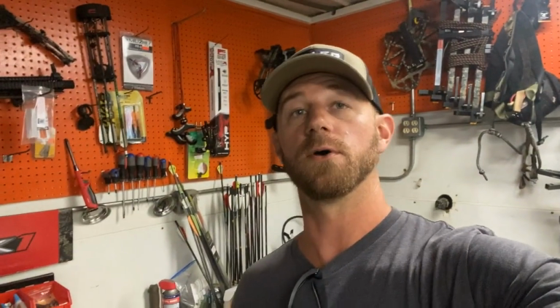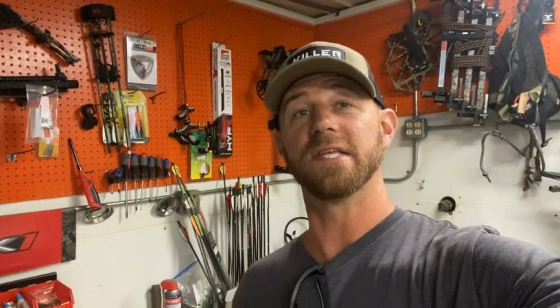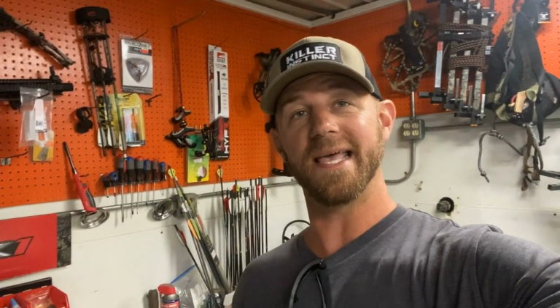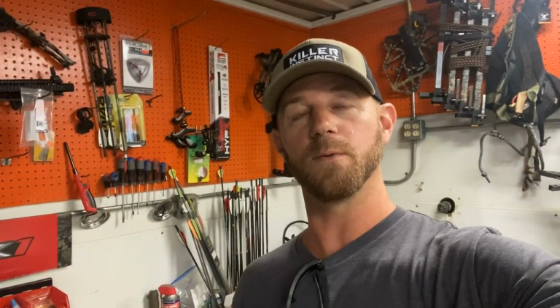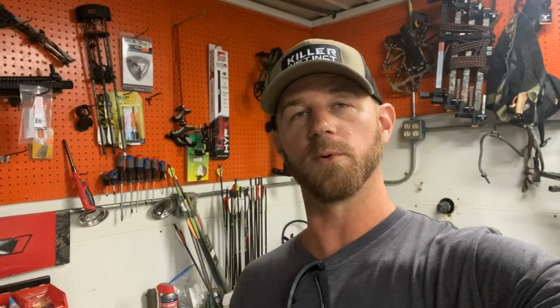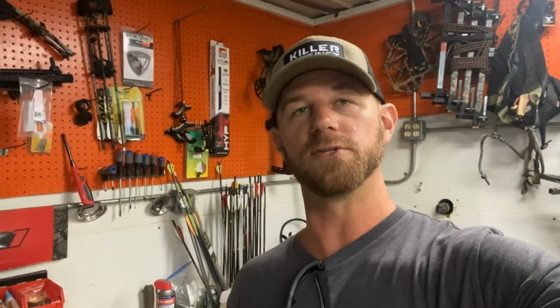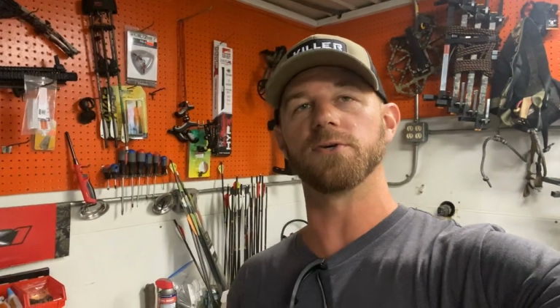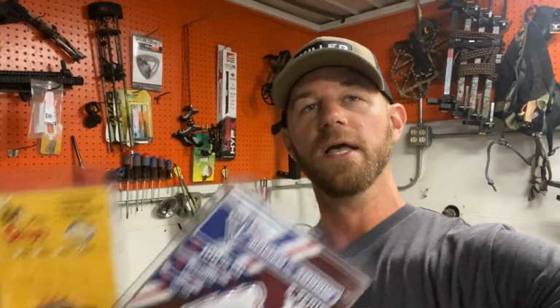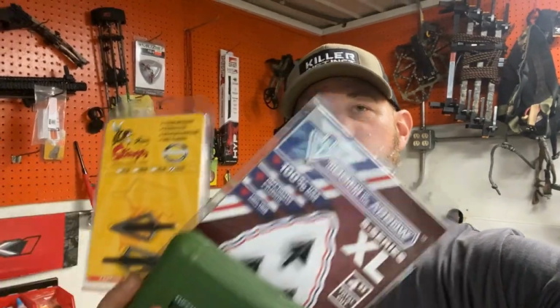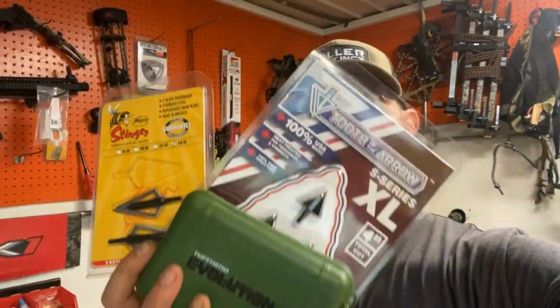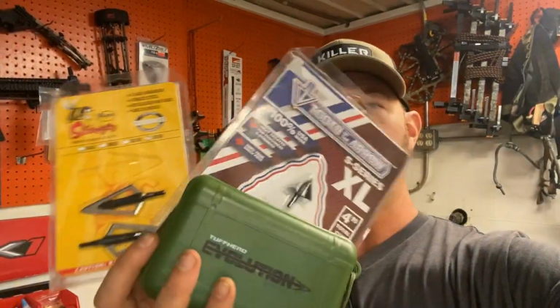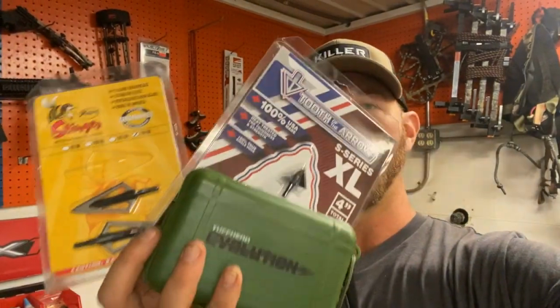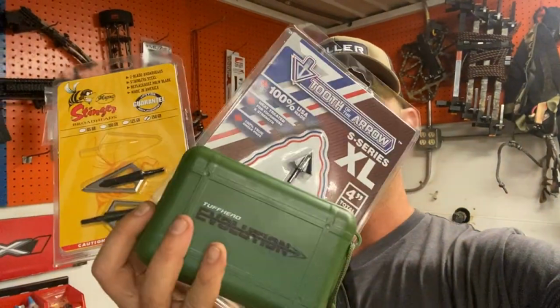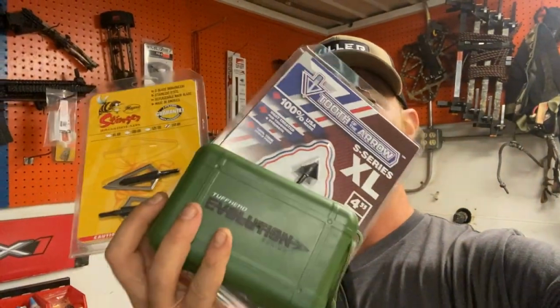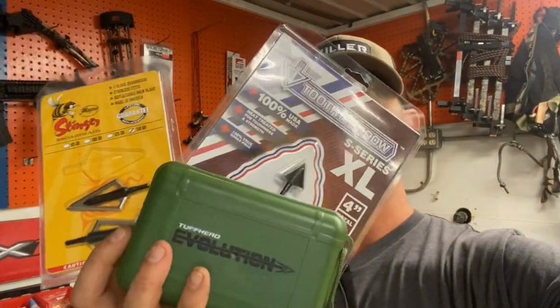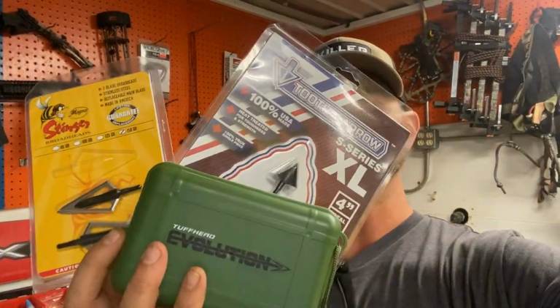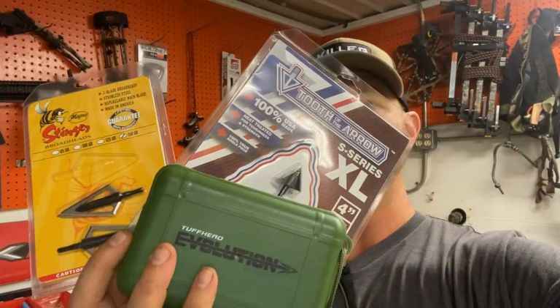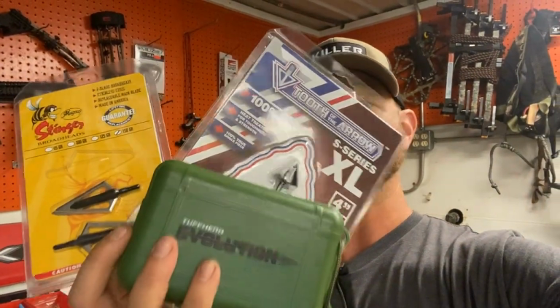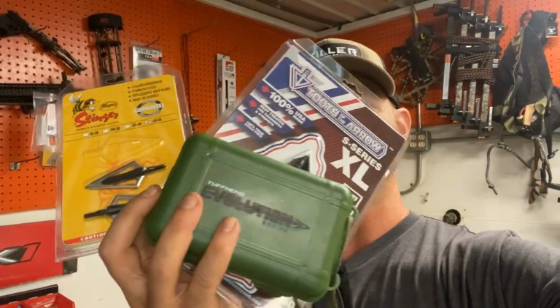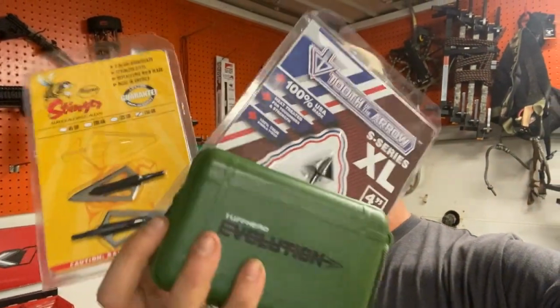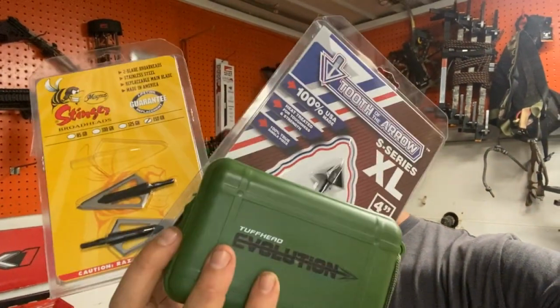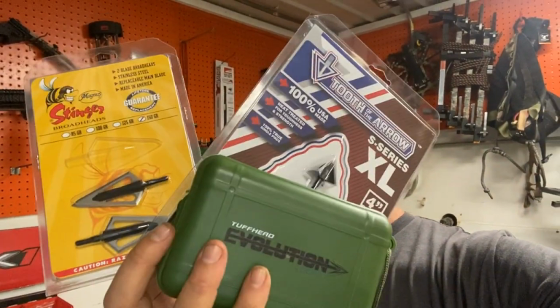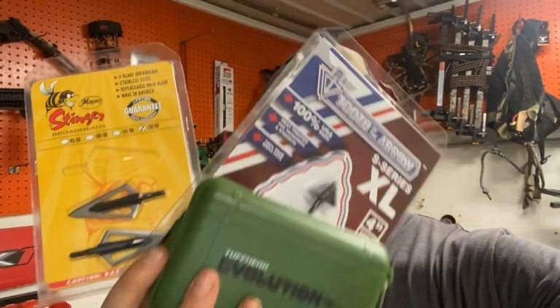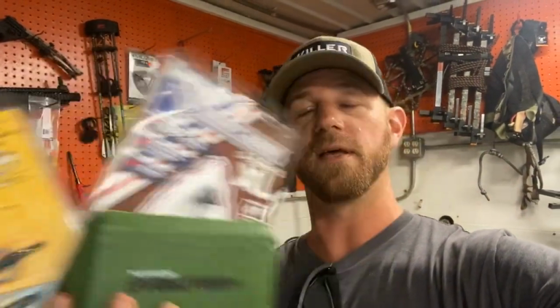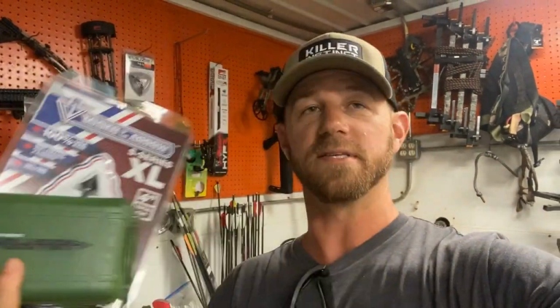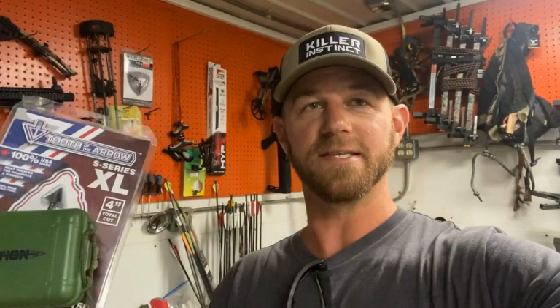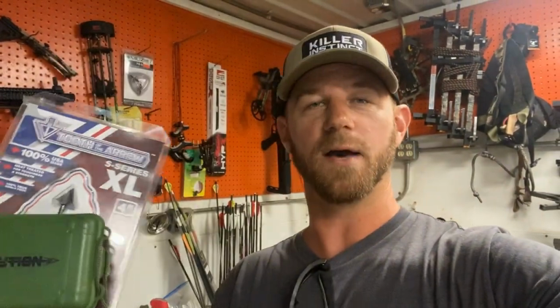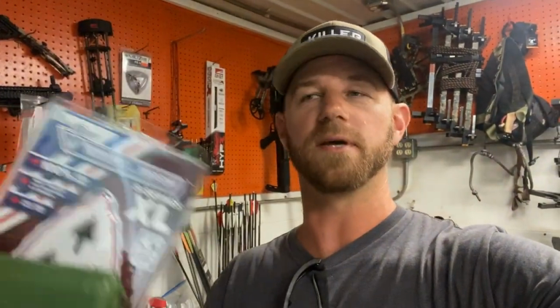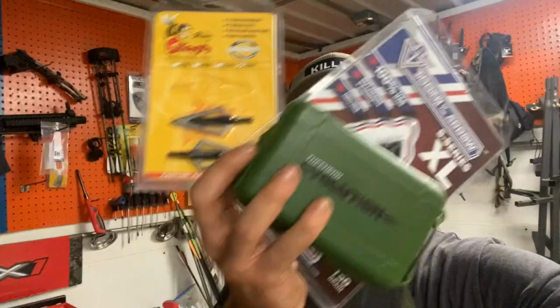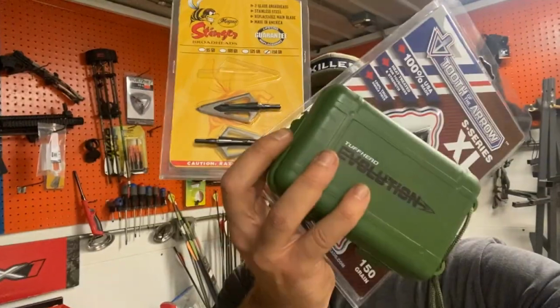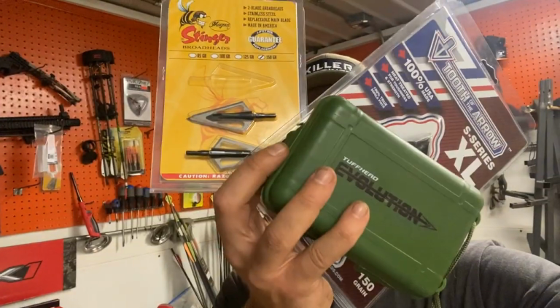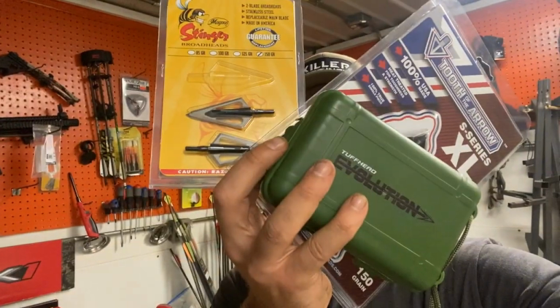So today what we're going to do is we're going to go over one of these broadheads and we're going to shoot one of these broadheads and see how it does. So stay tuned.